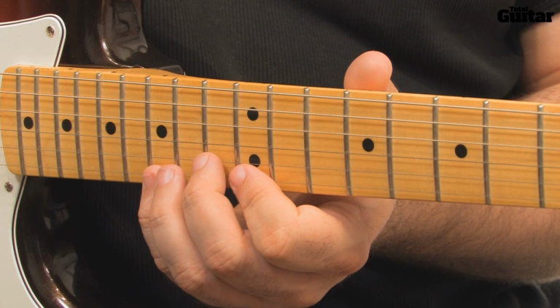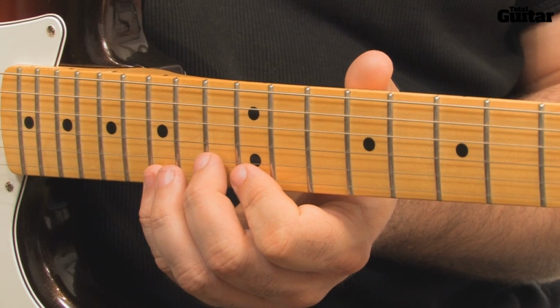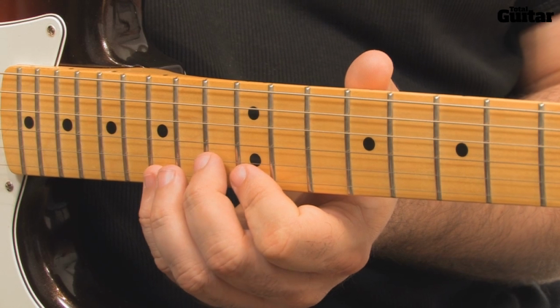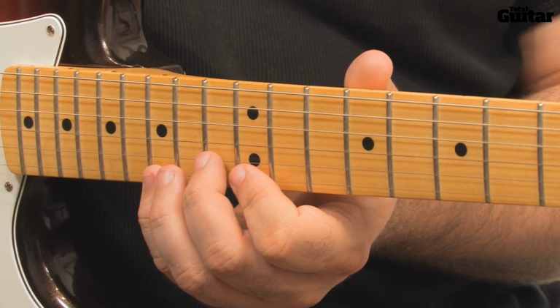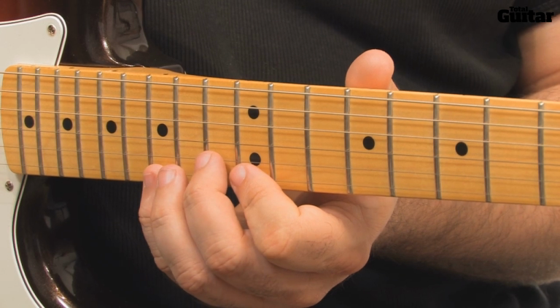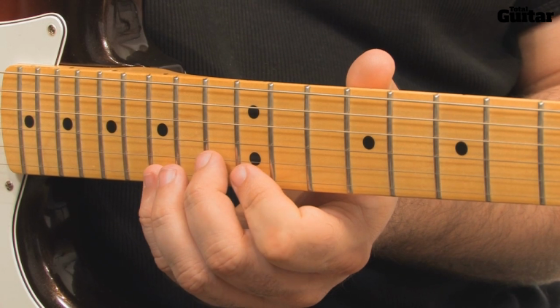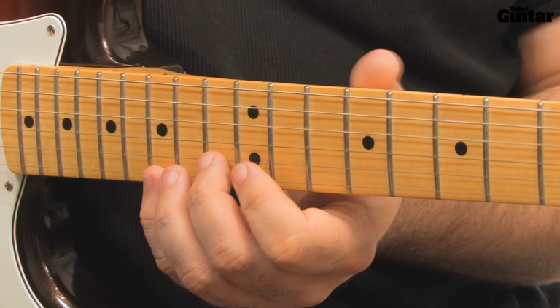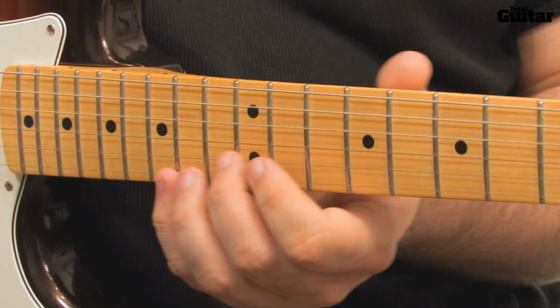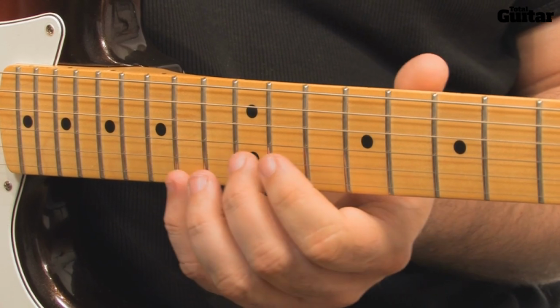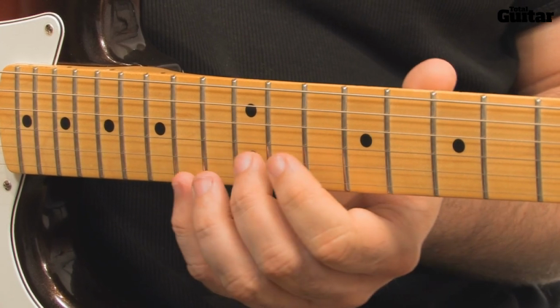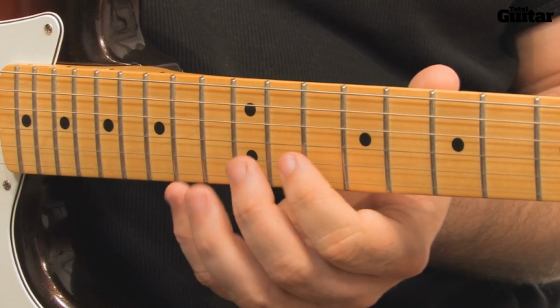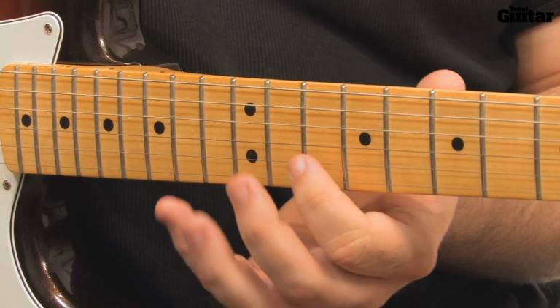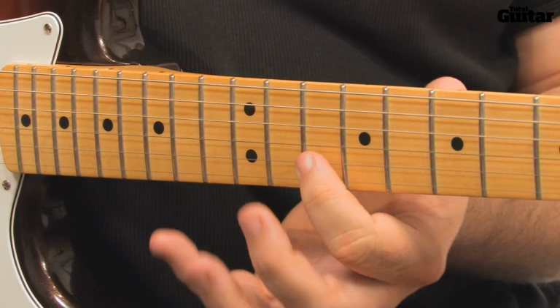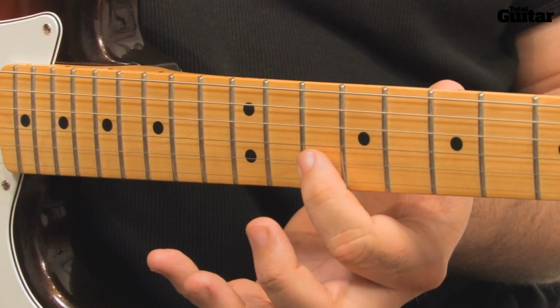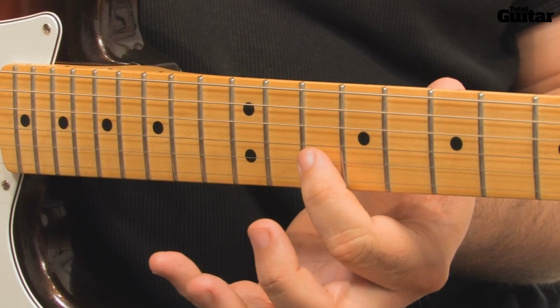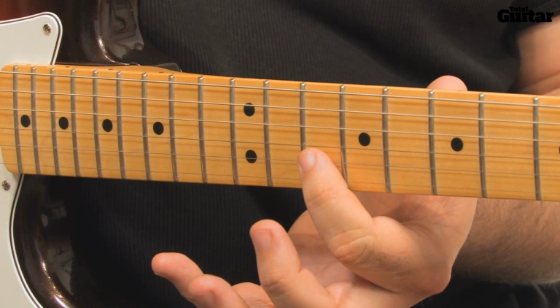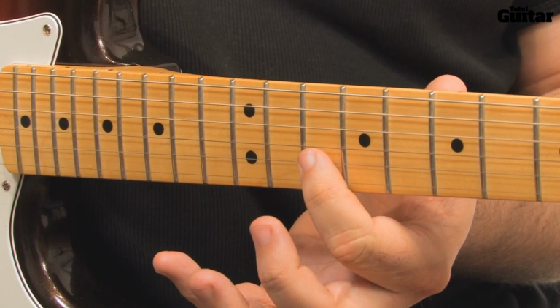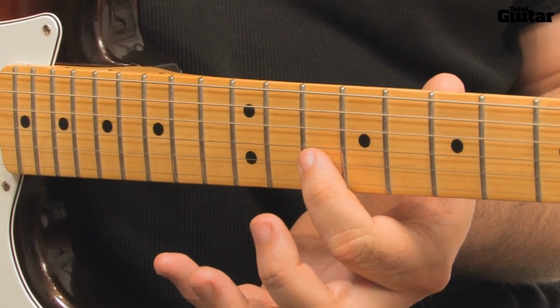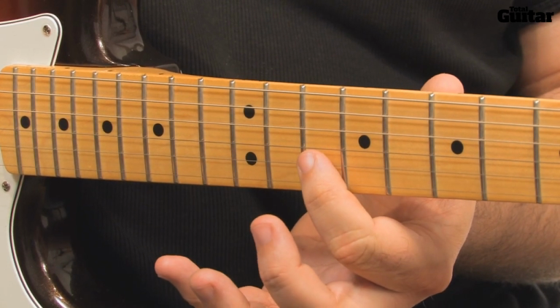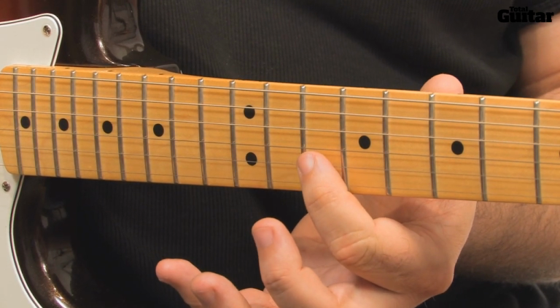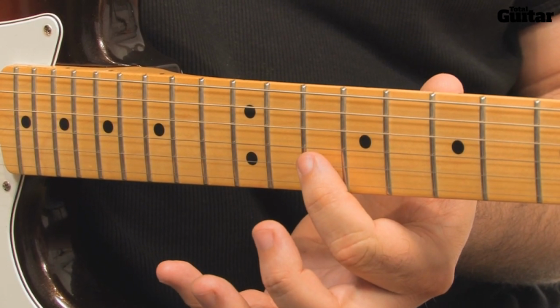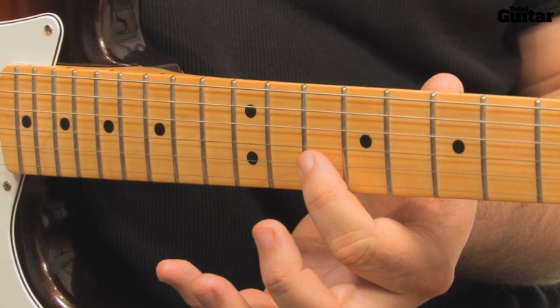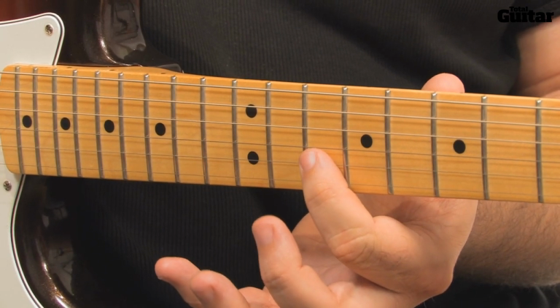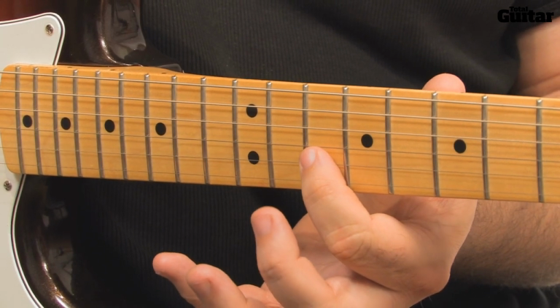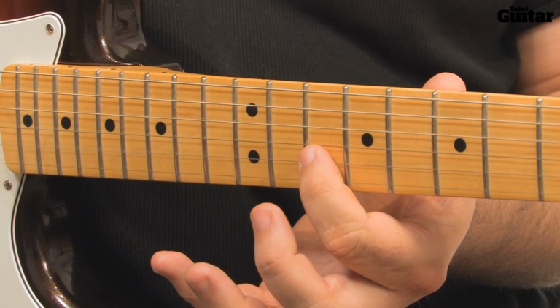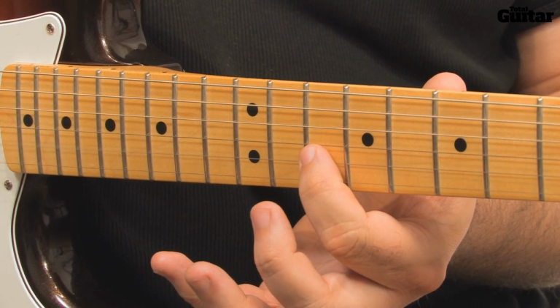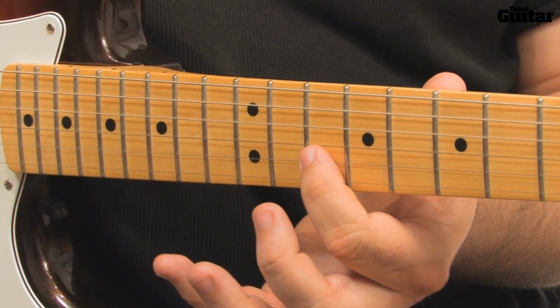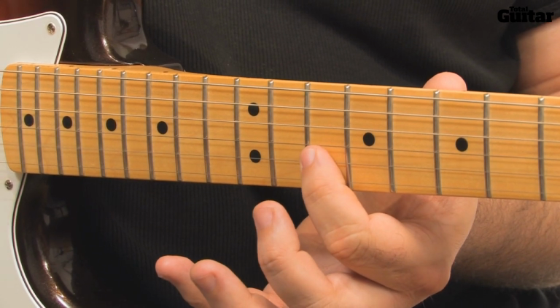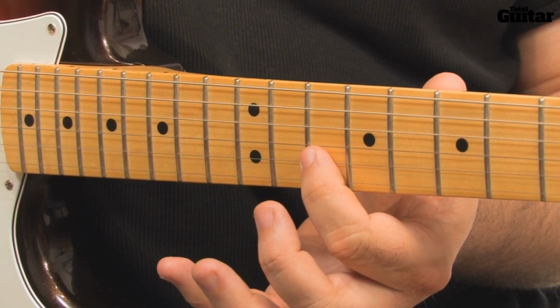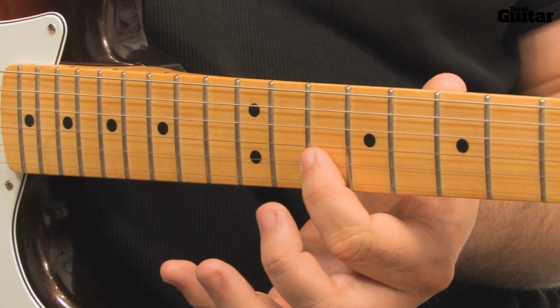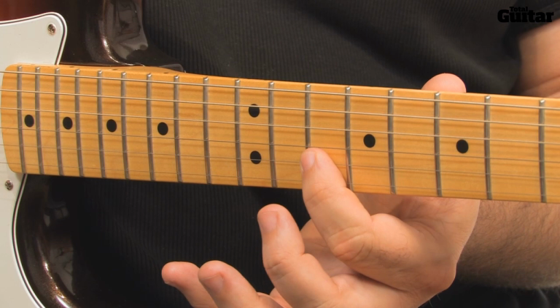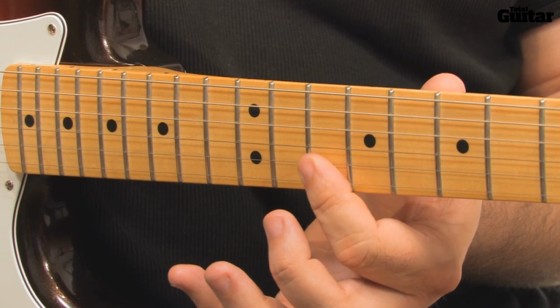Again, there's a two-note pickup to repeat the lick — that's A and D.